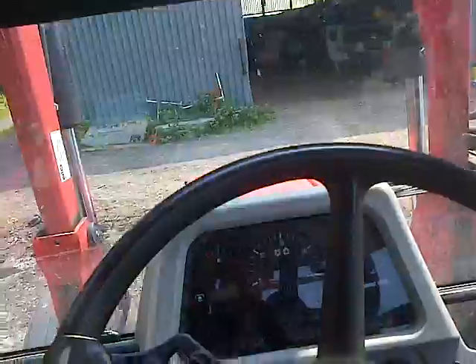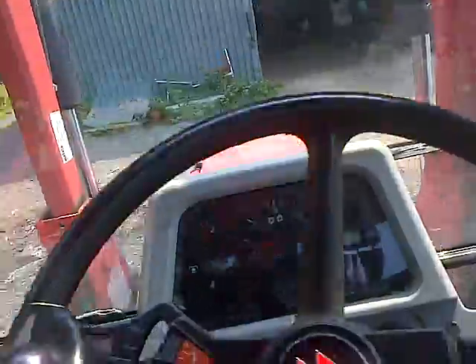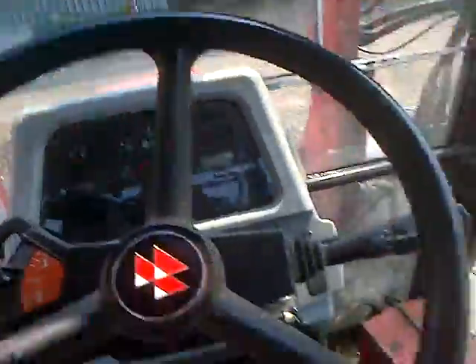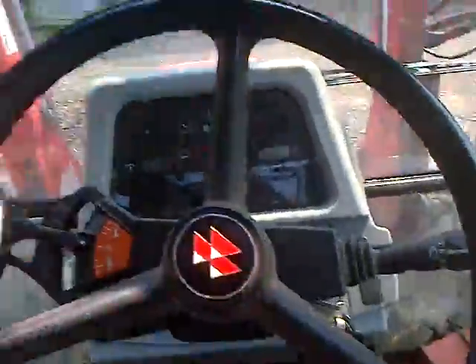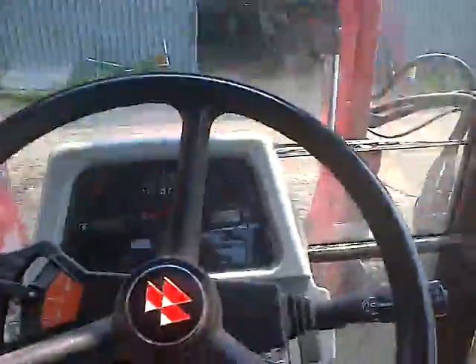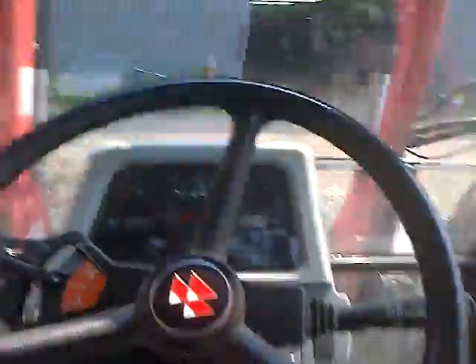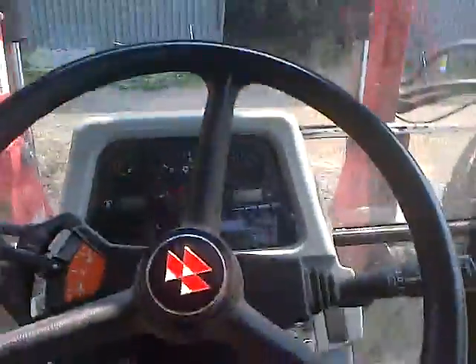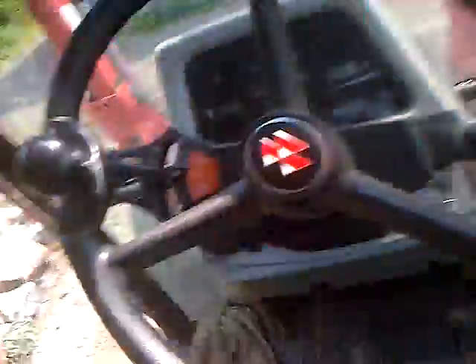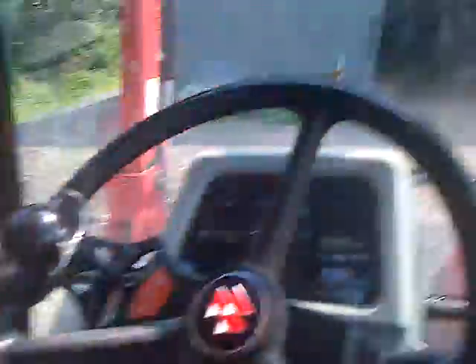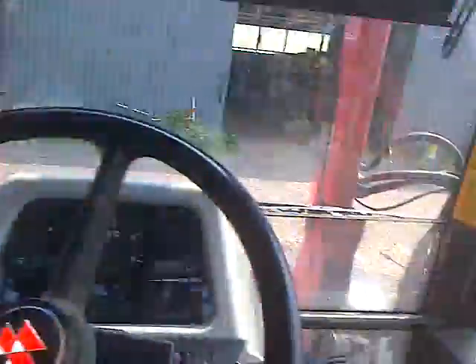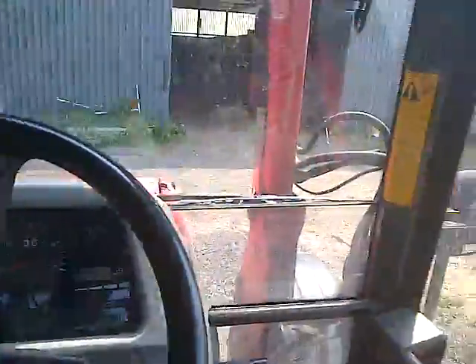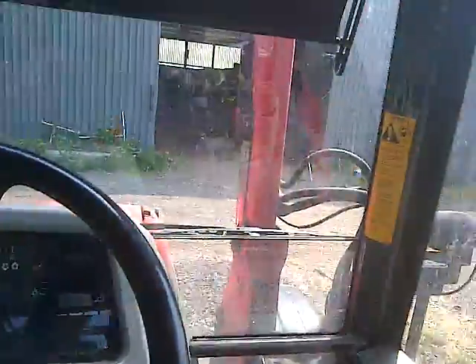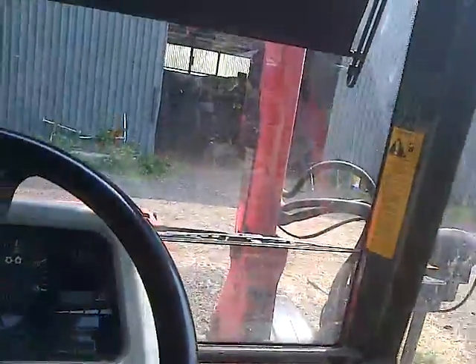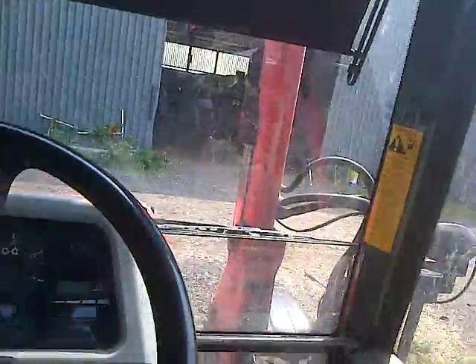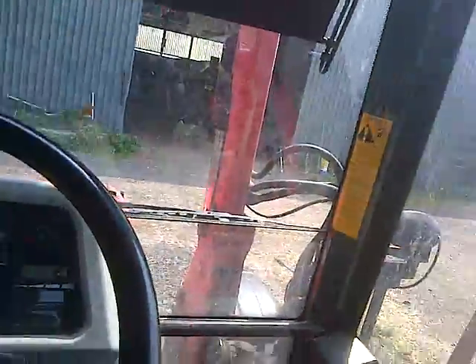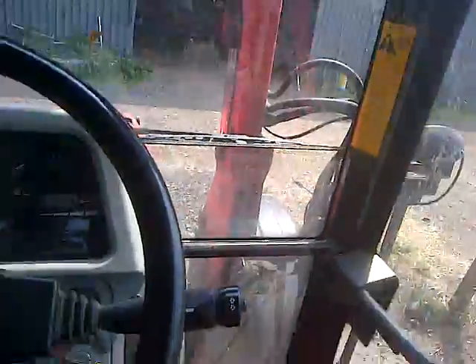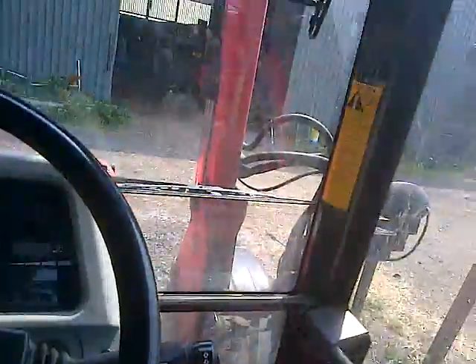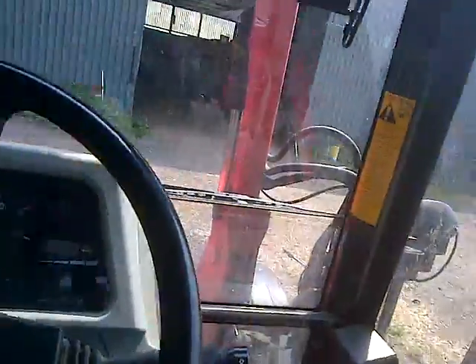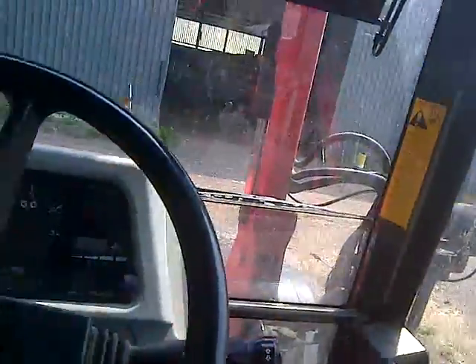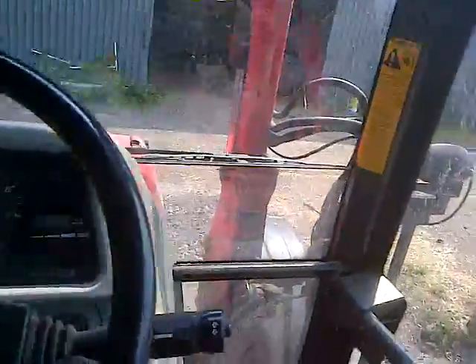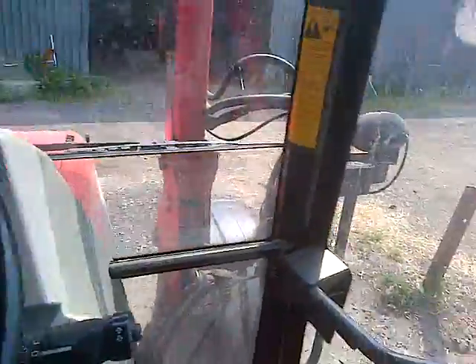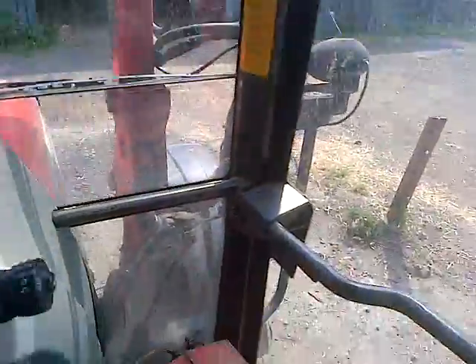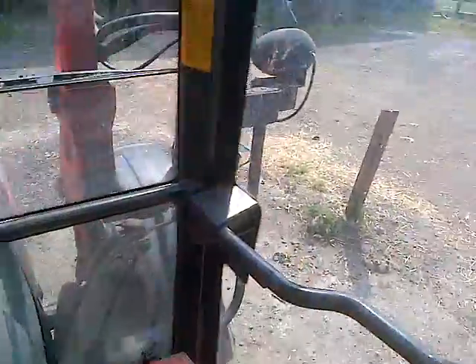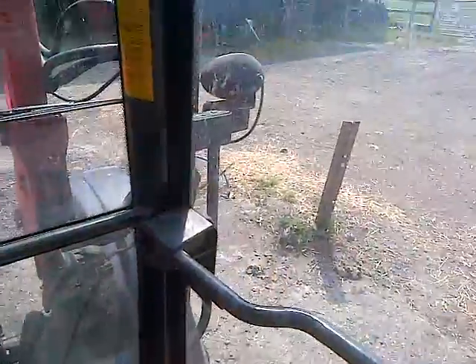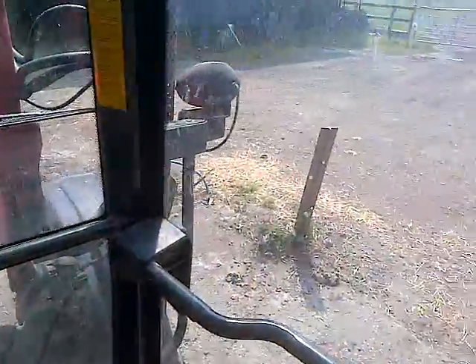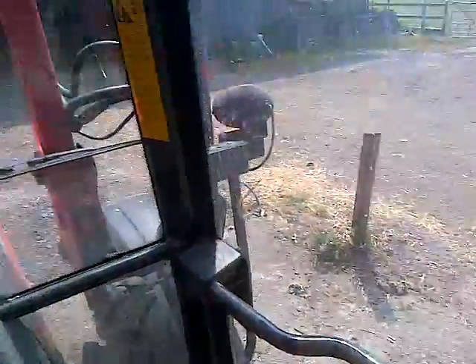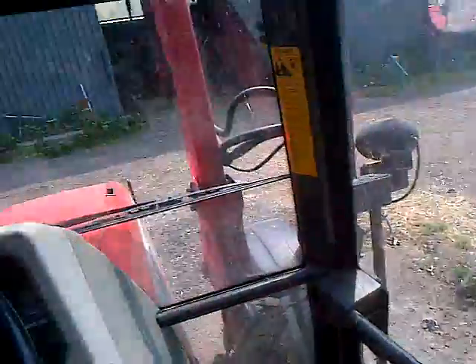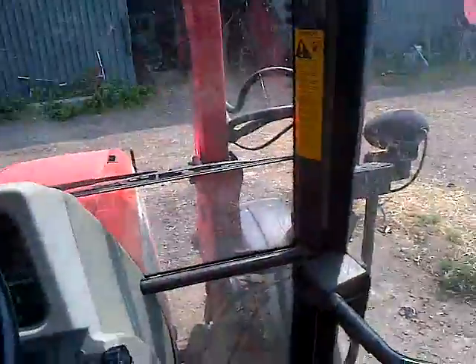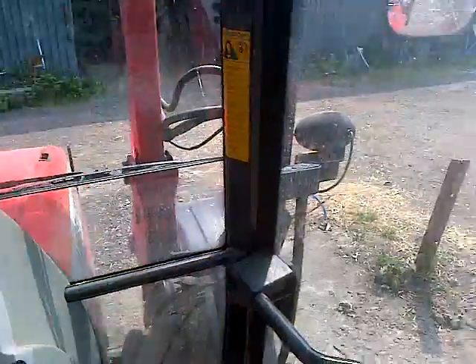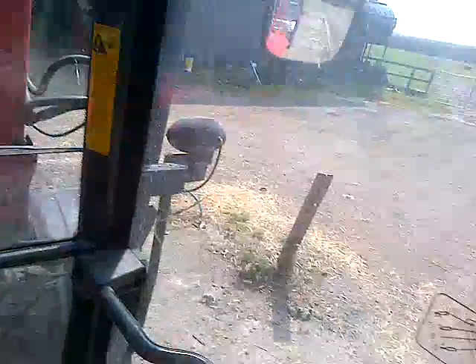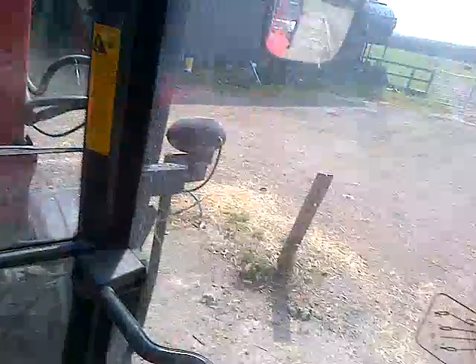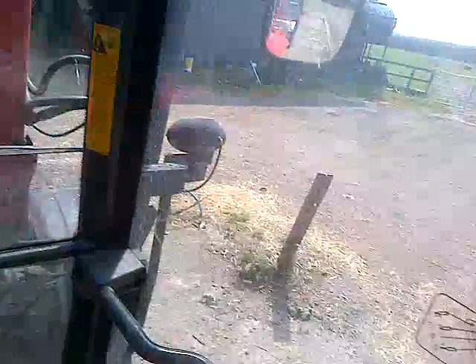Hello everybody, it's George here. I'm going to show you around the Massey Ferguson 5455.